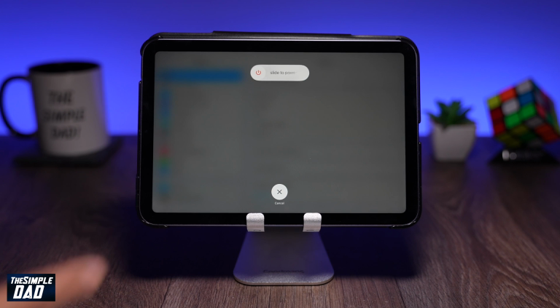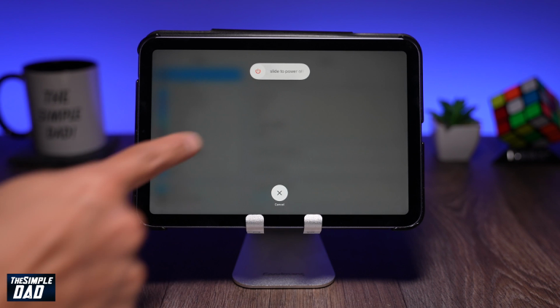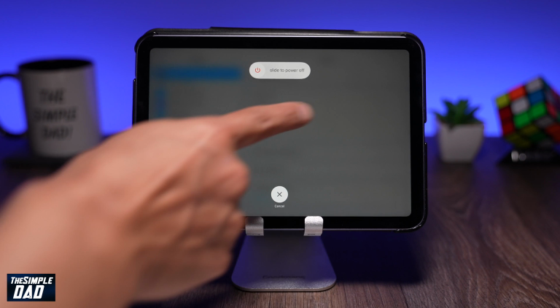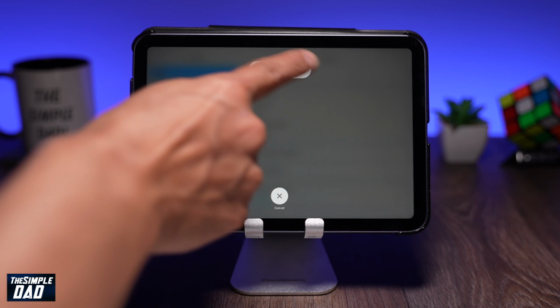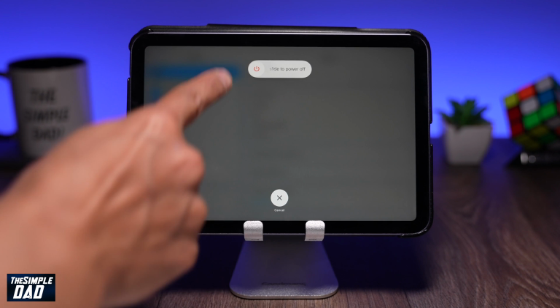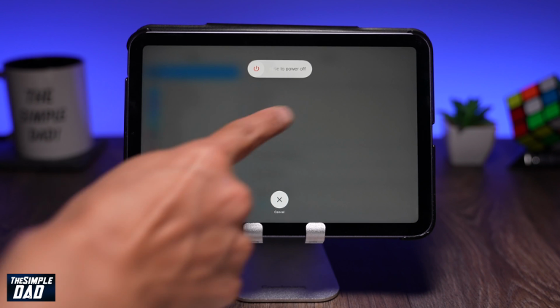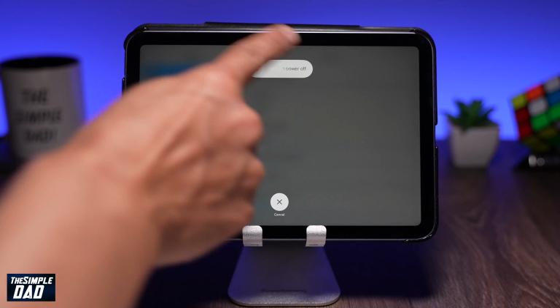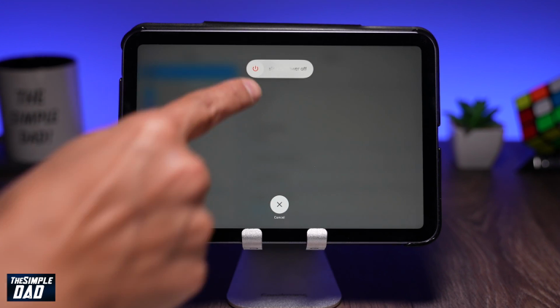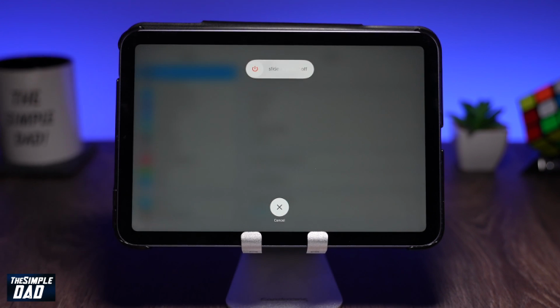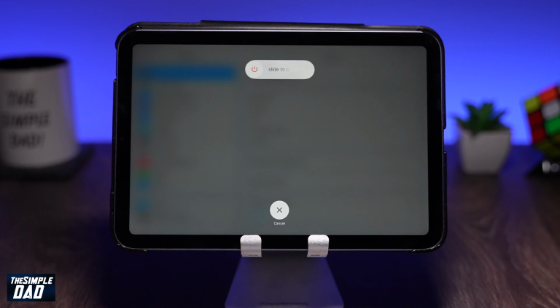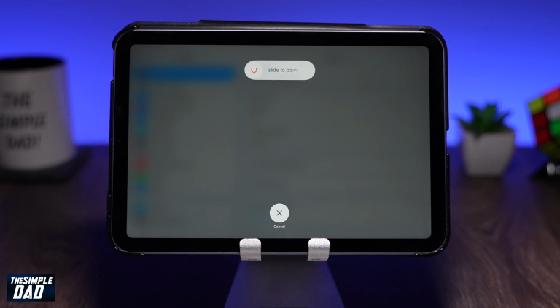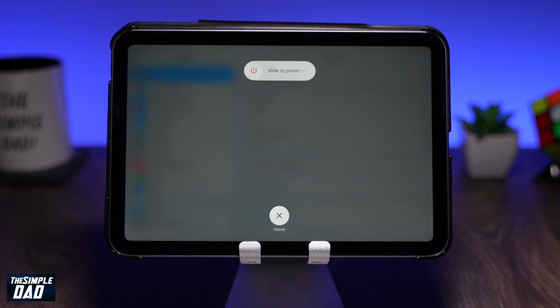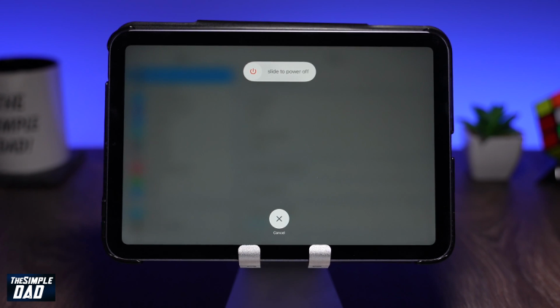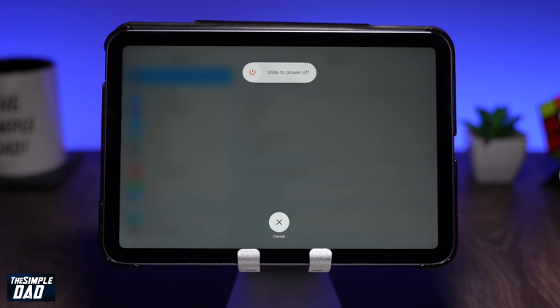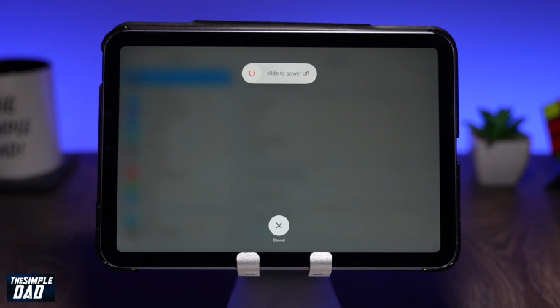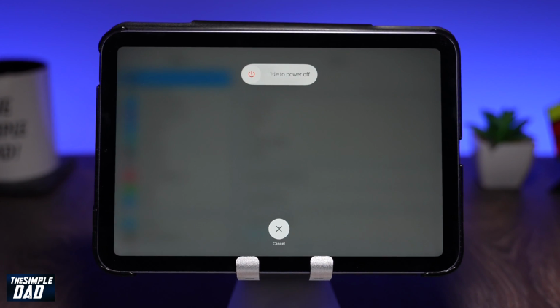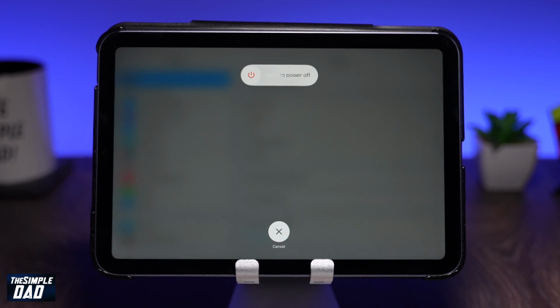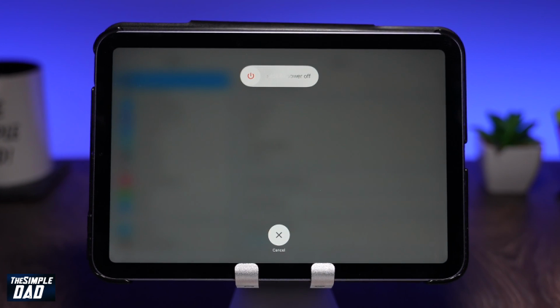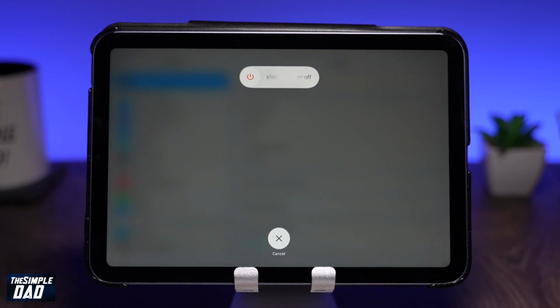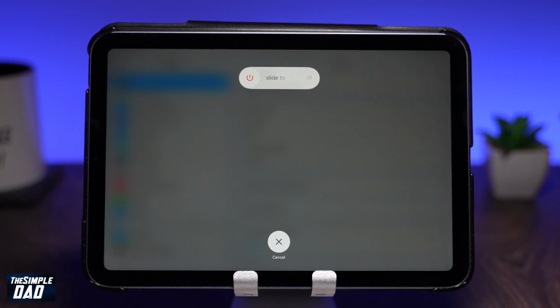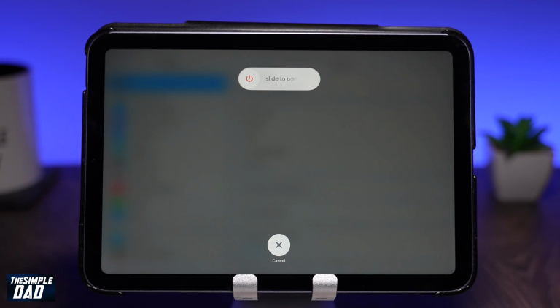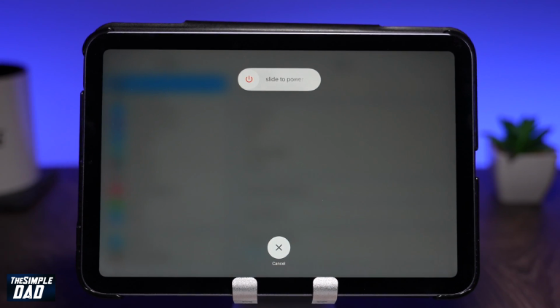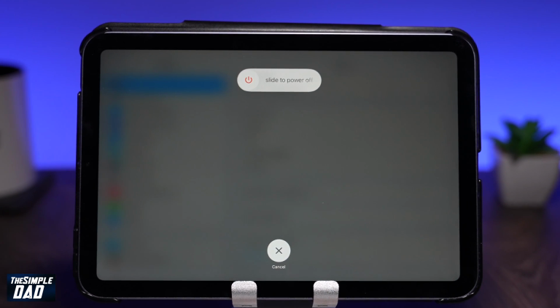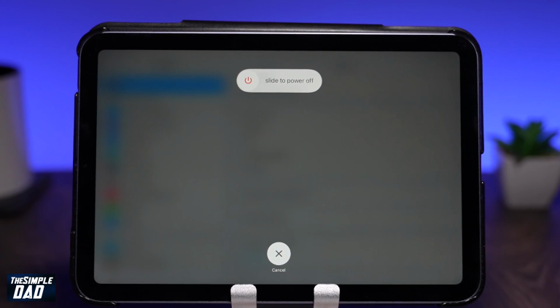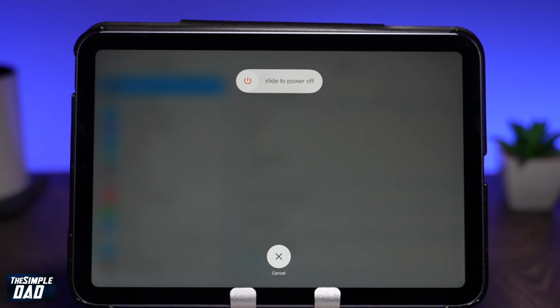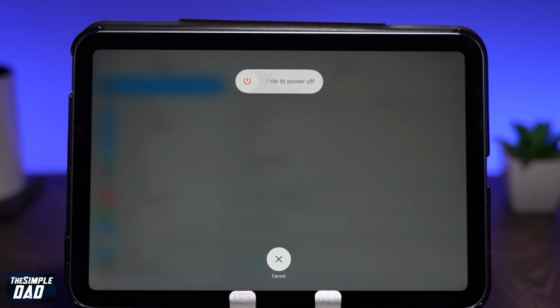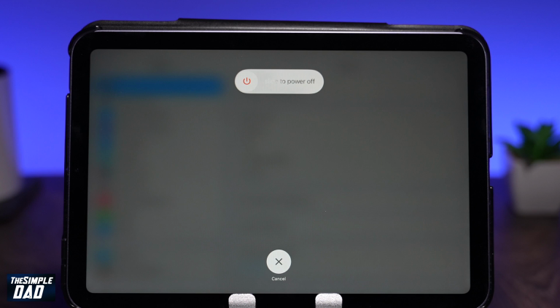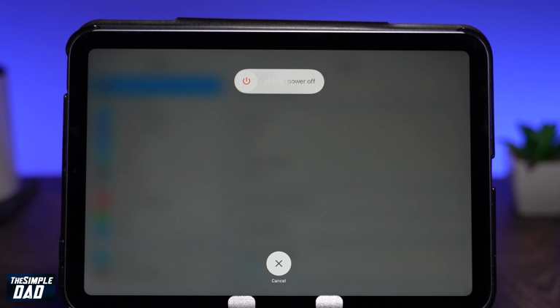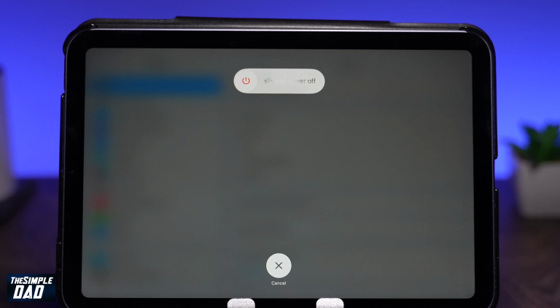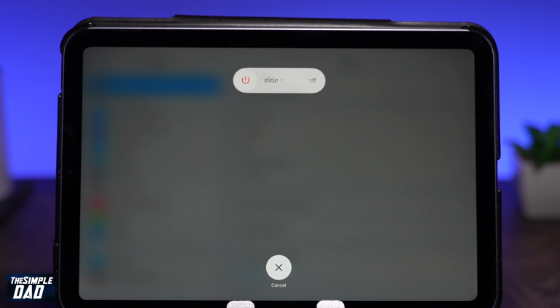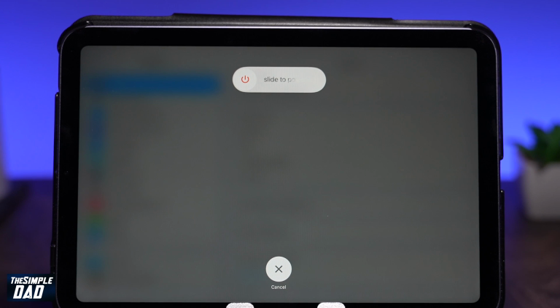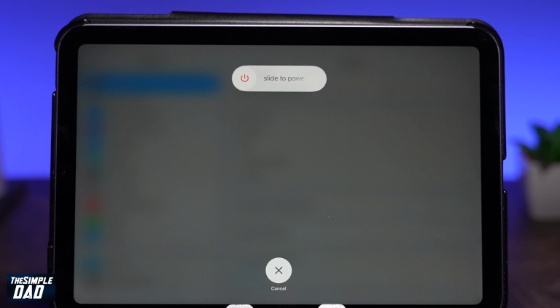Welcome back everyone. In this video I'll be showing you how to turn off or restart your iPad mini 6.